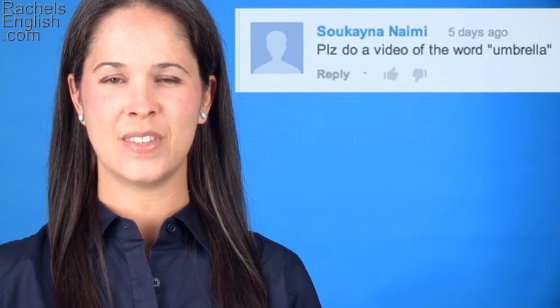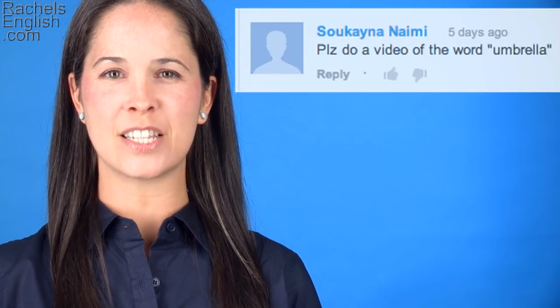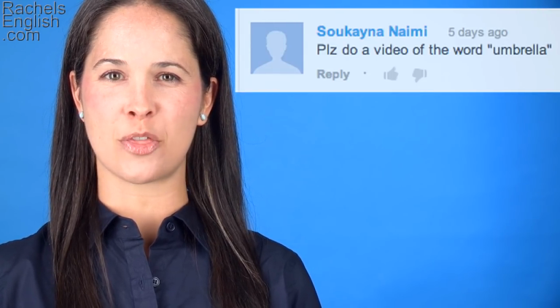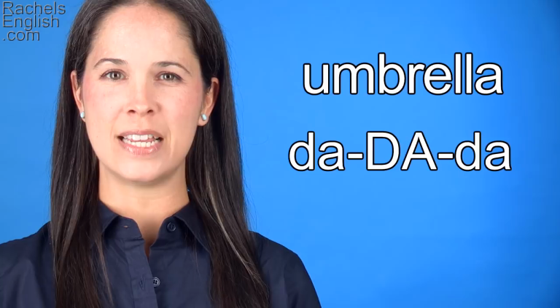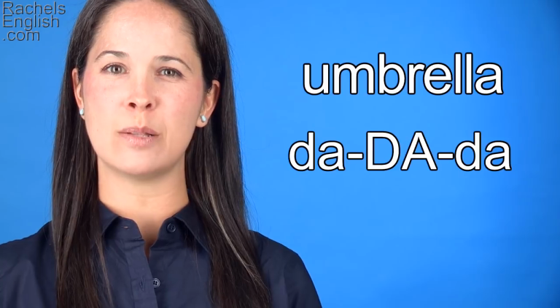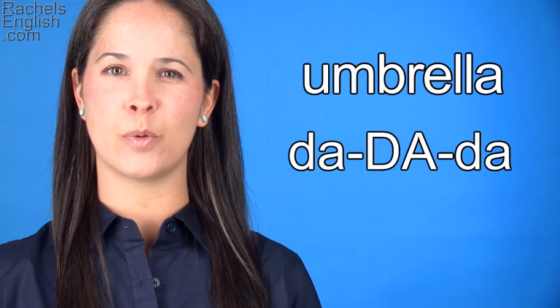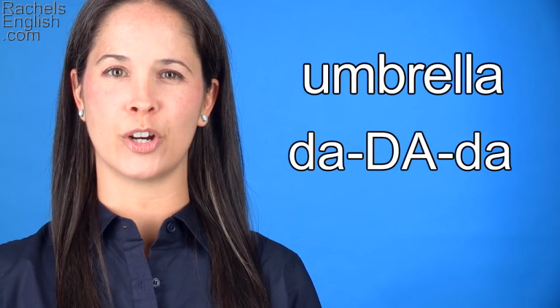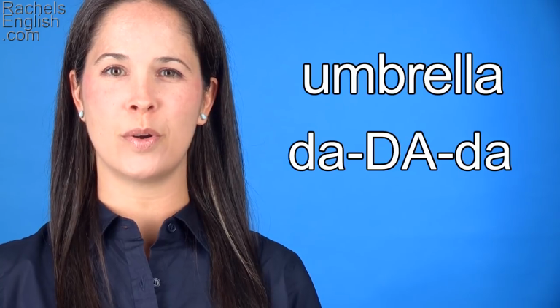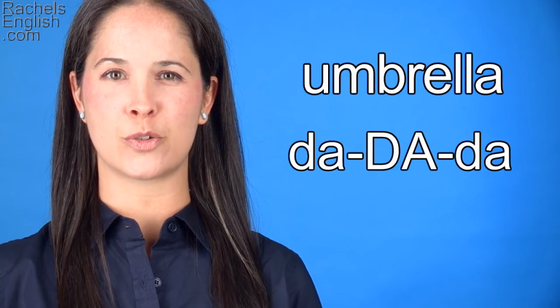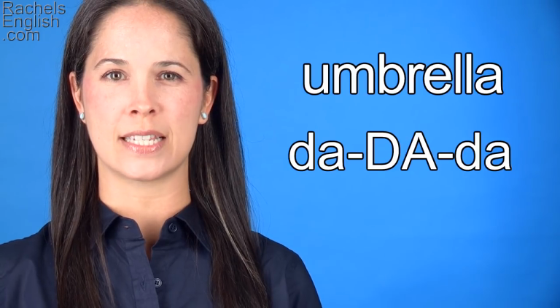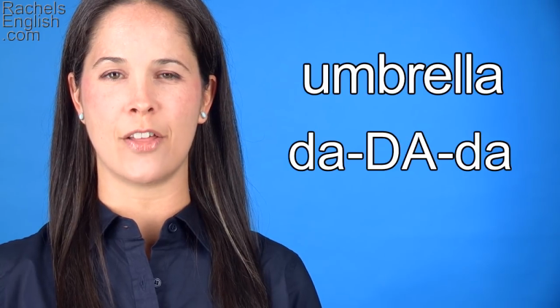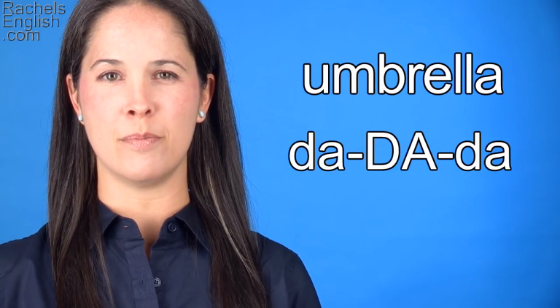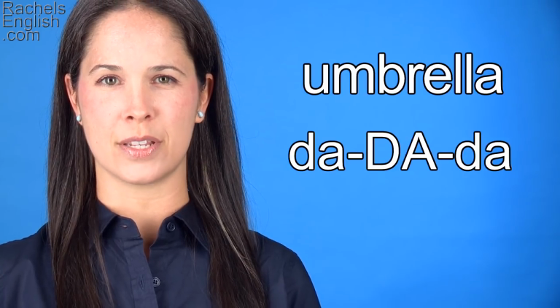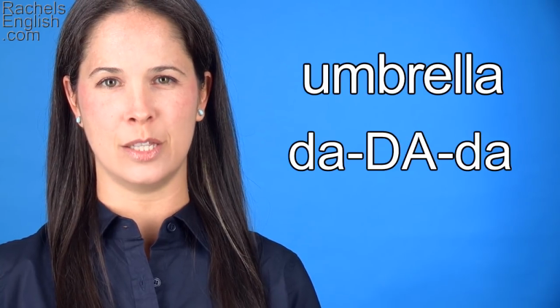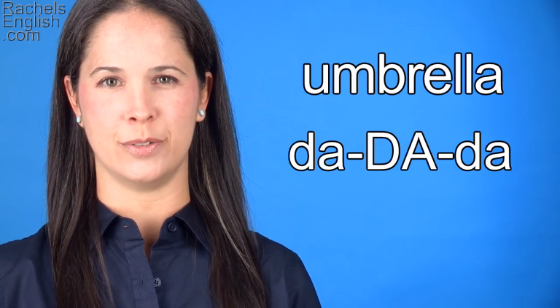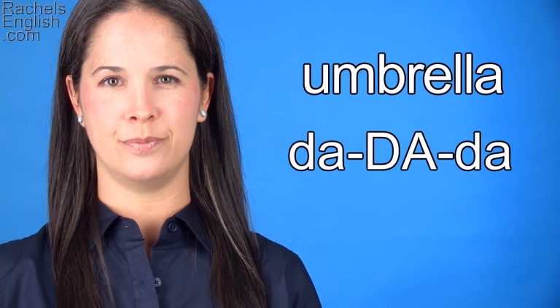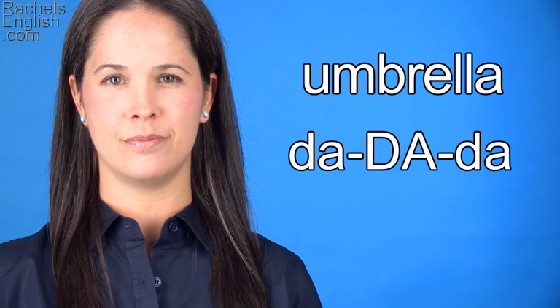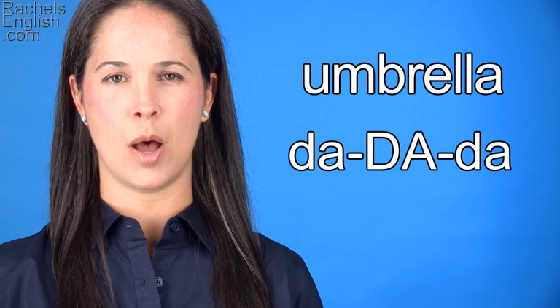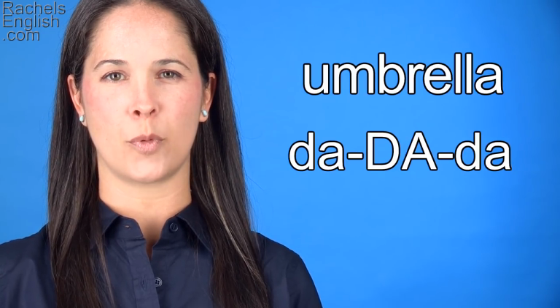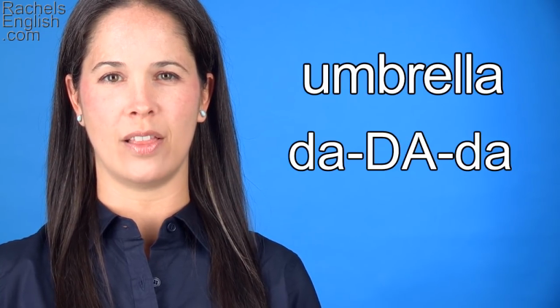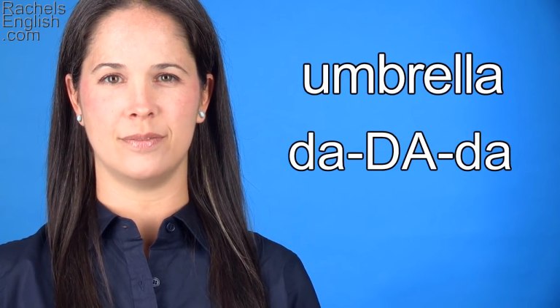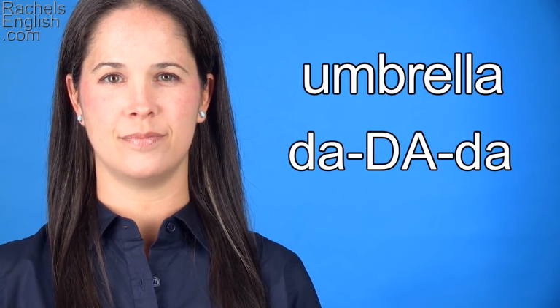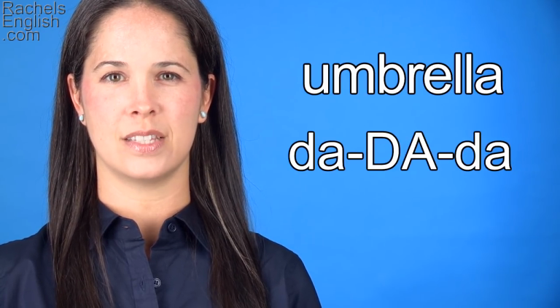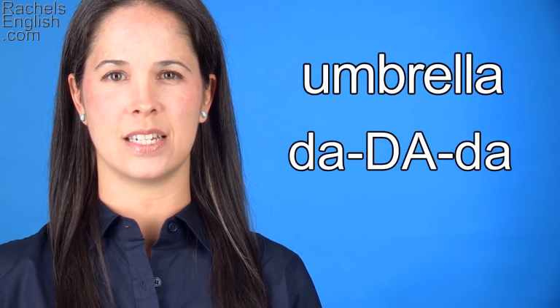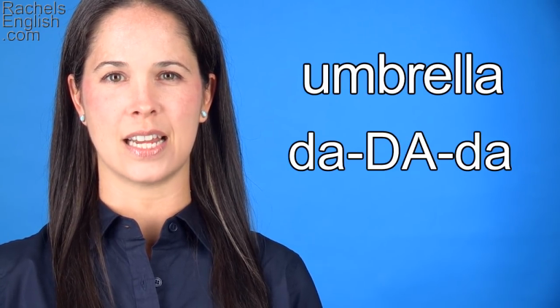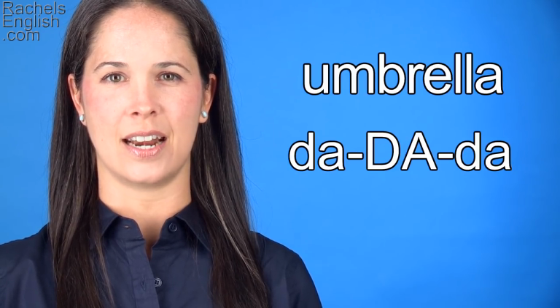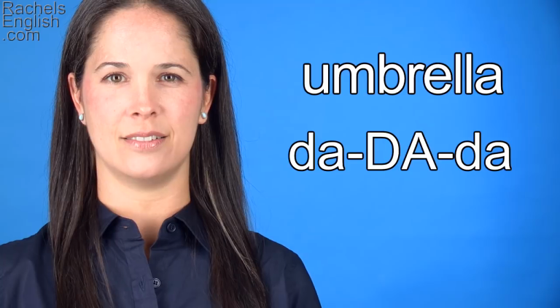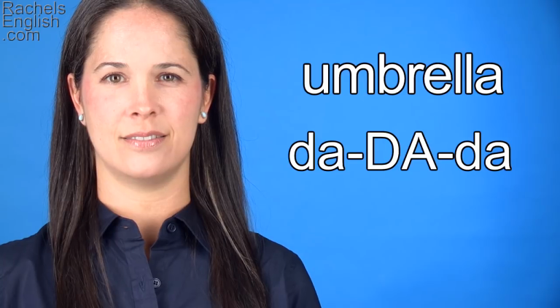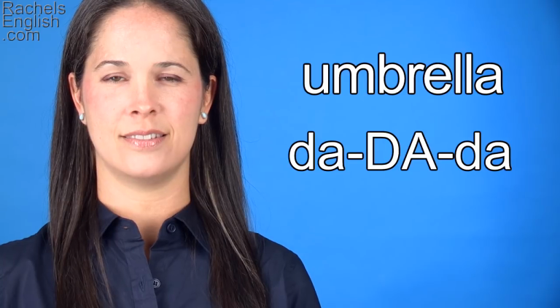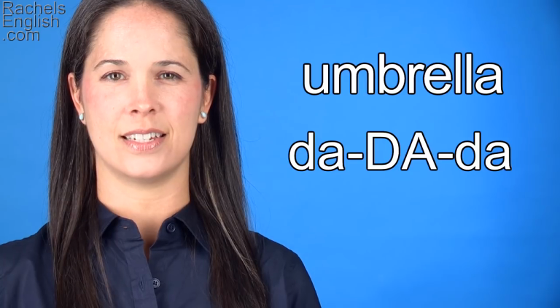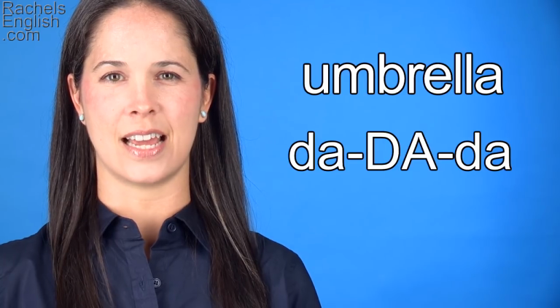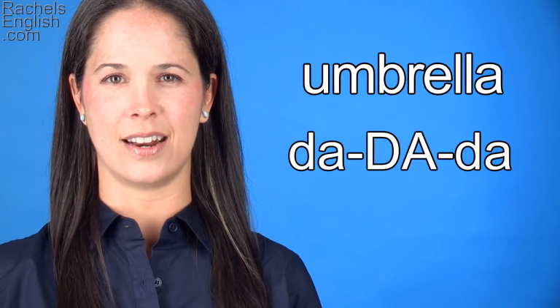This is a three-syllable word with stress on the middle syllable. Umbrella. D-dada.